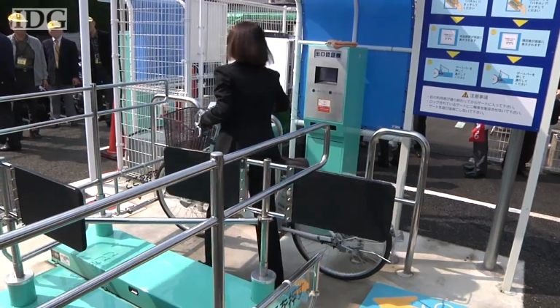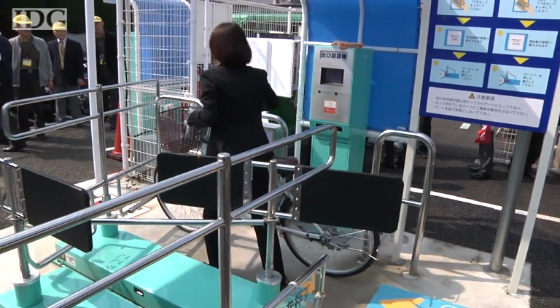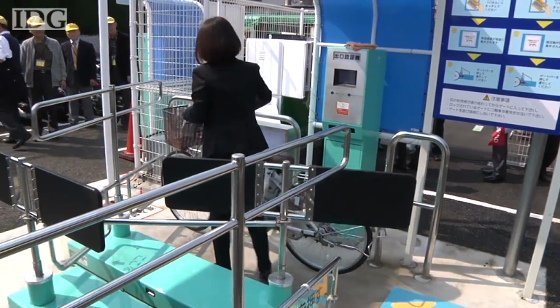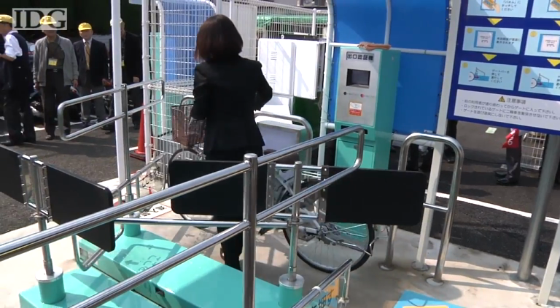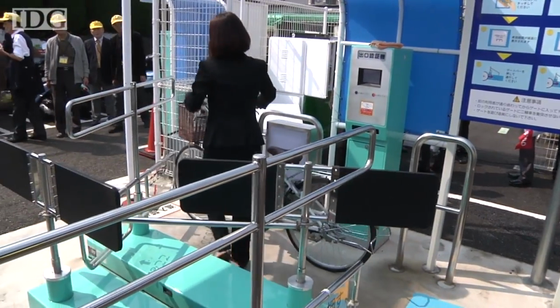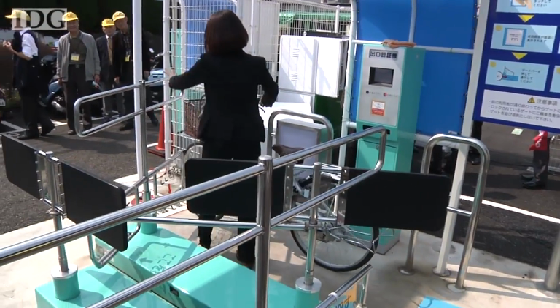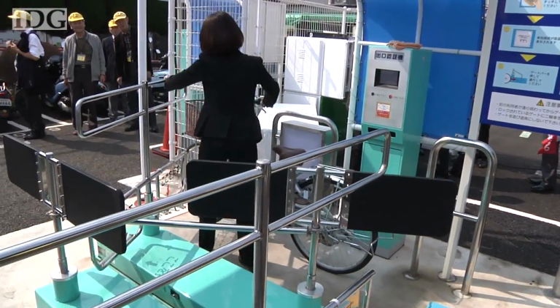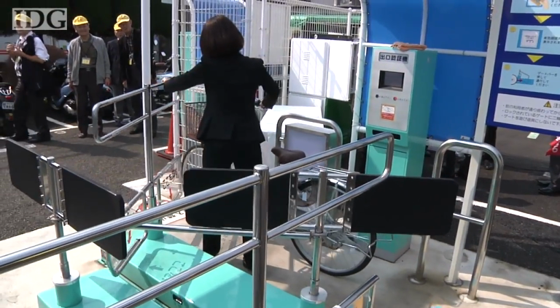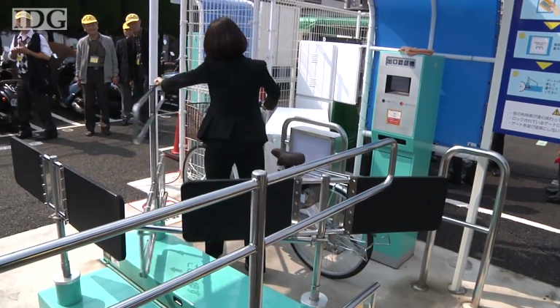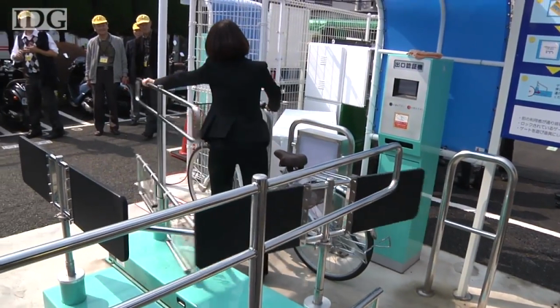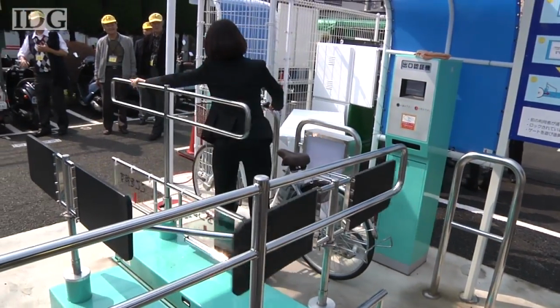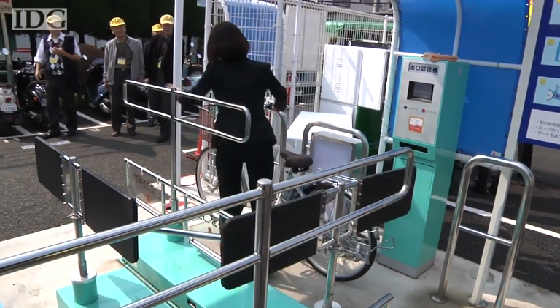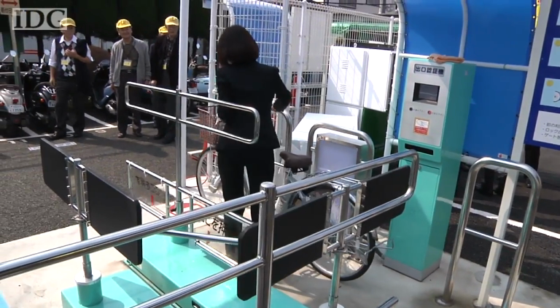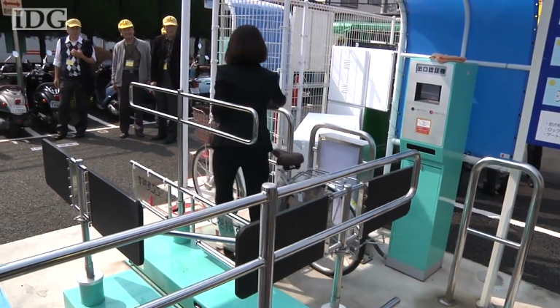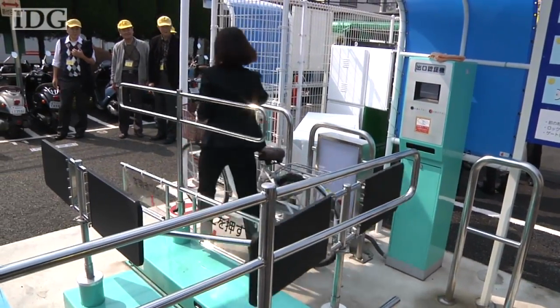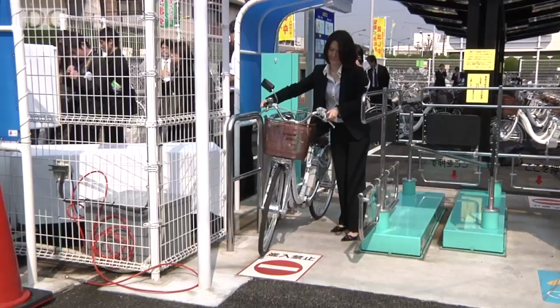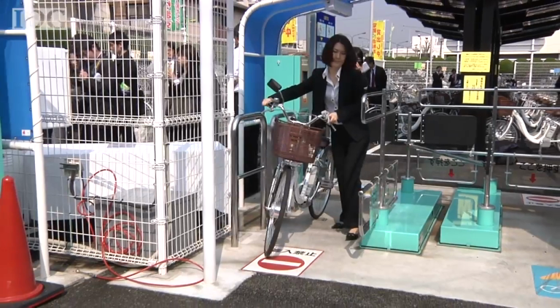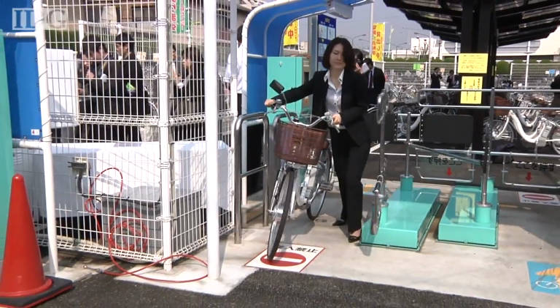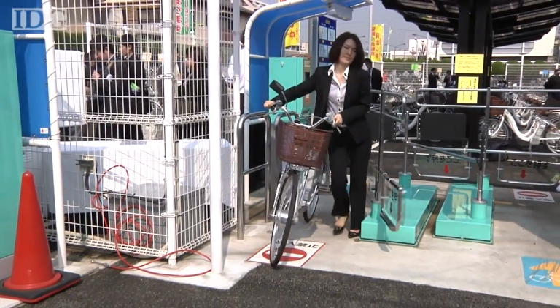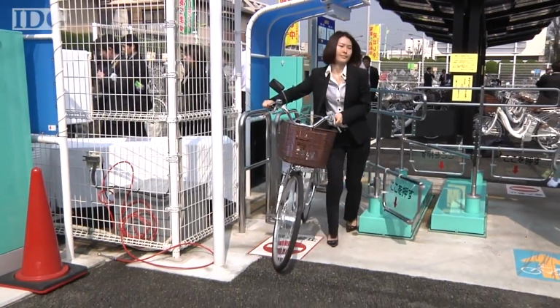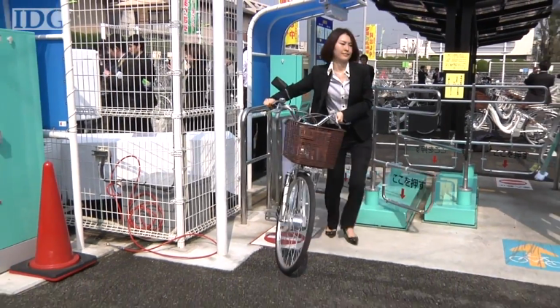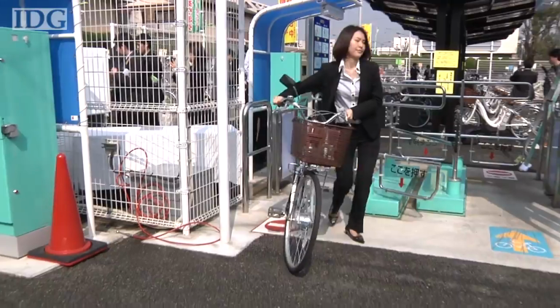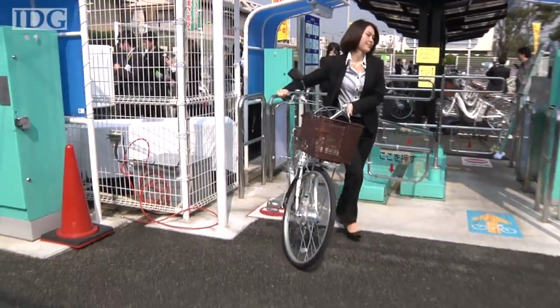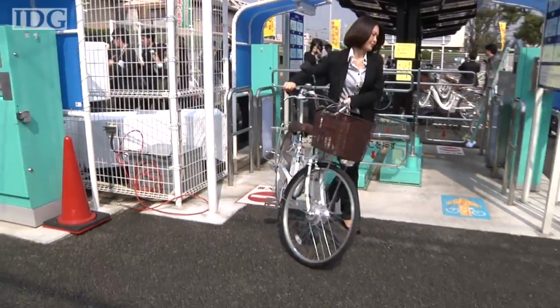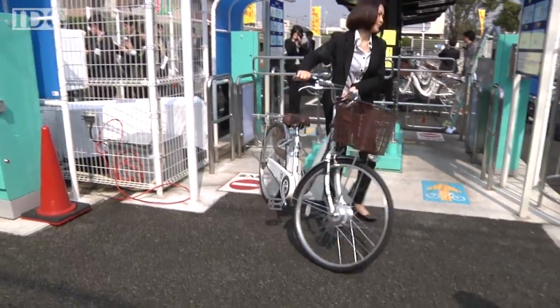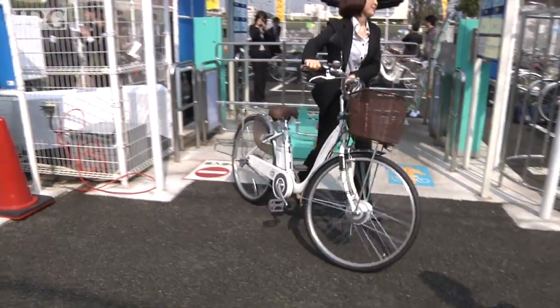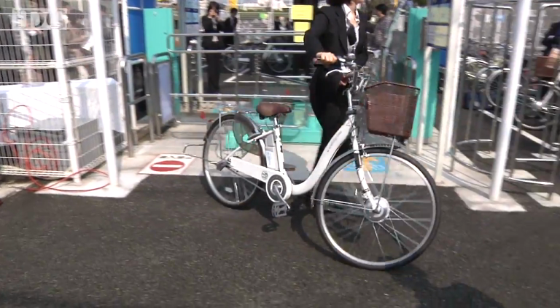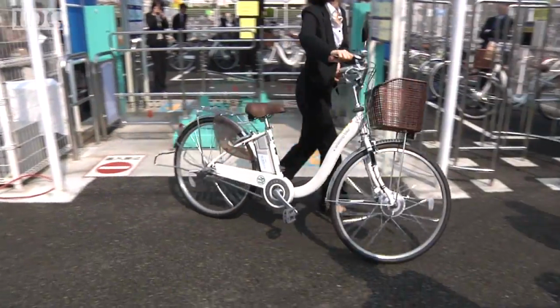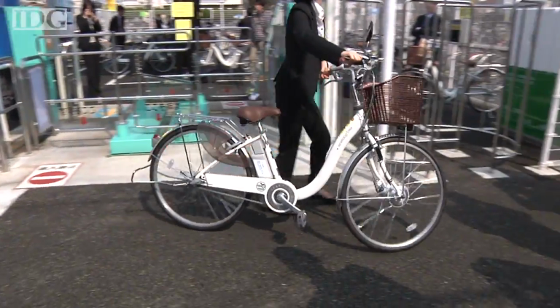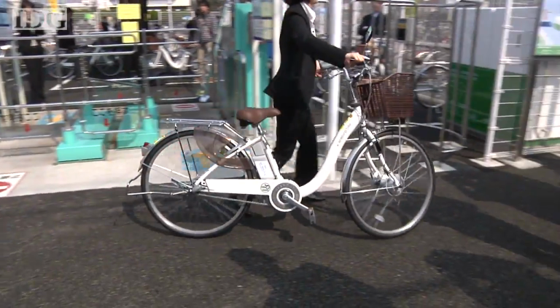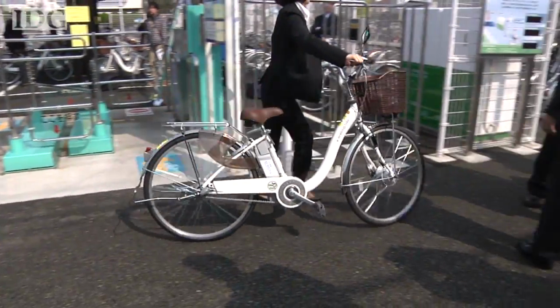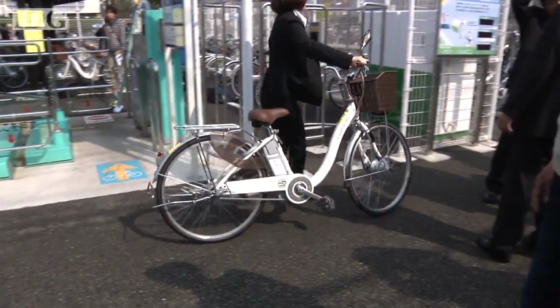However, the Tokushima lot was much smaller, offering only three bicycles. In Tokyo, this is Martin Williams, IDG News Service.